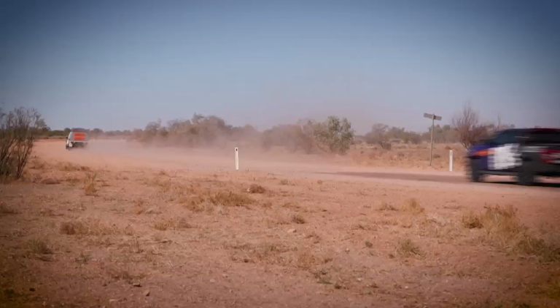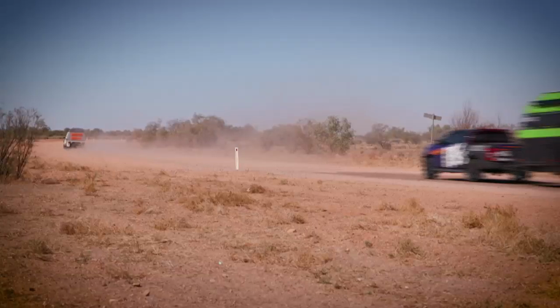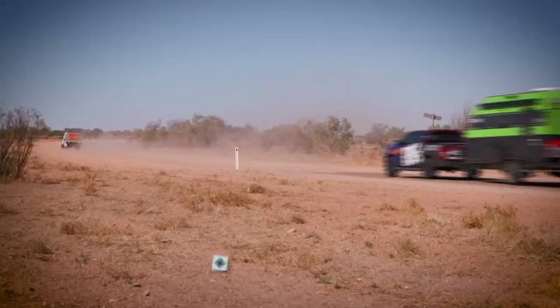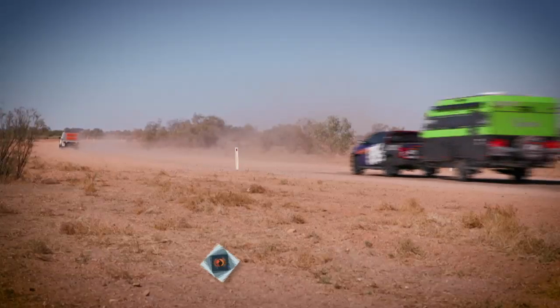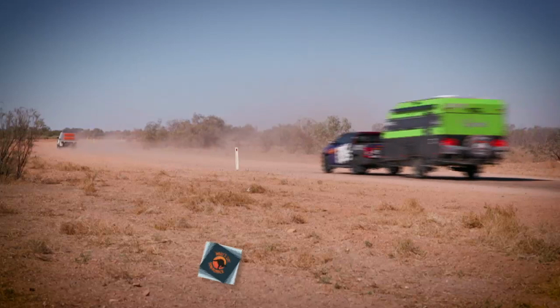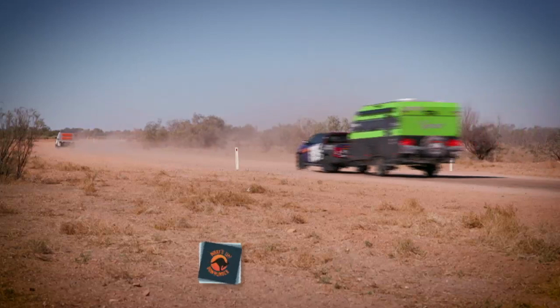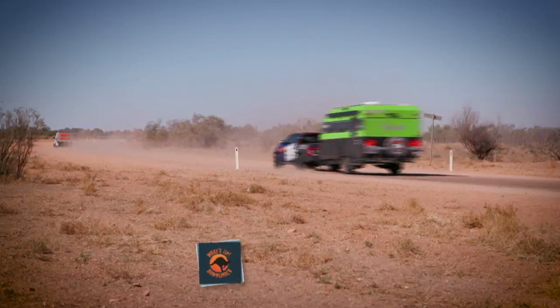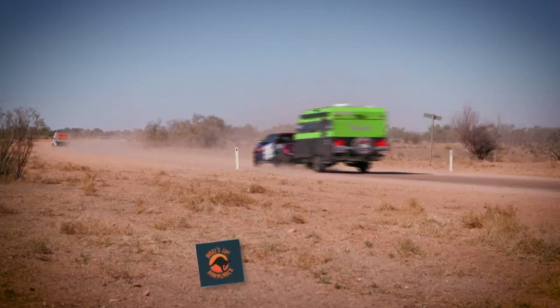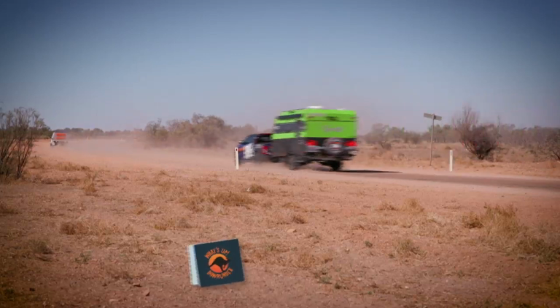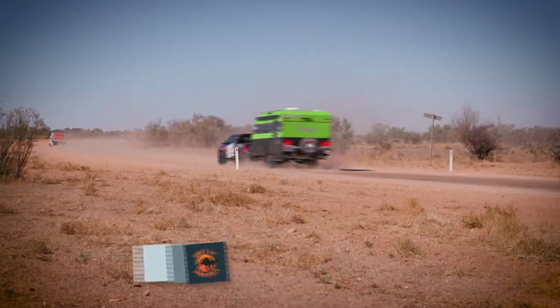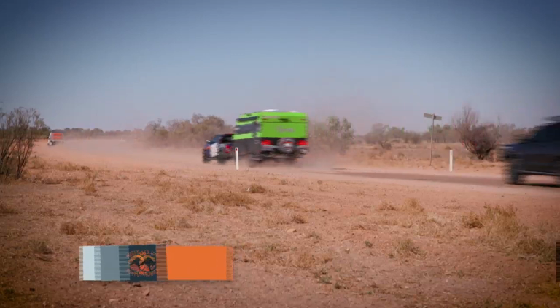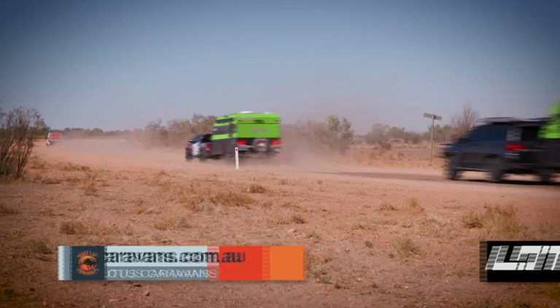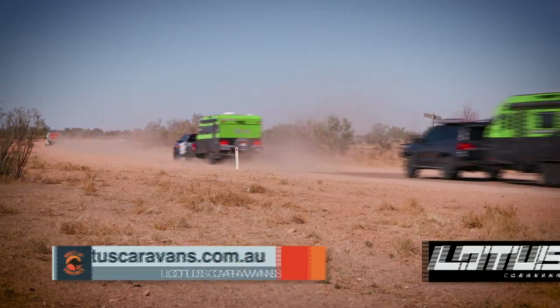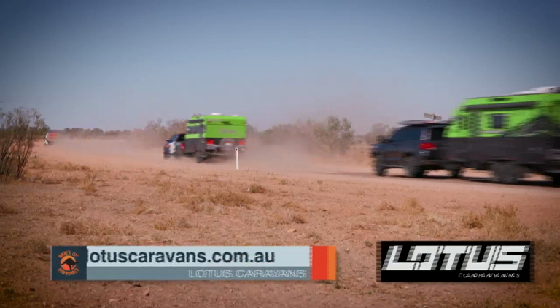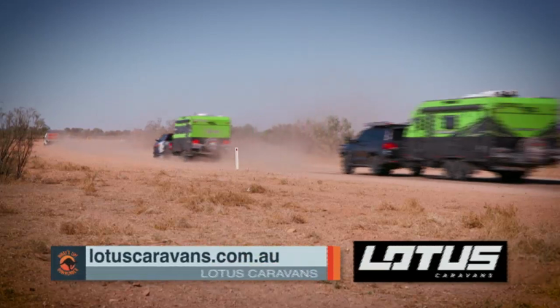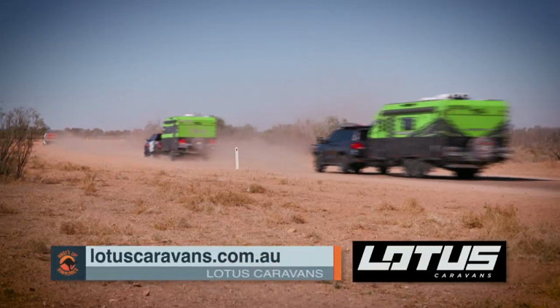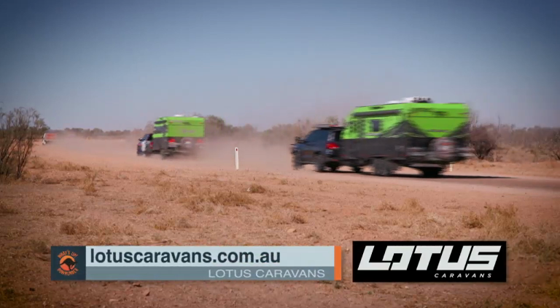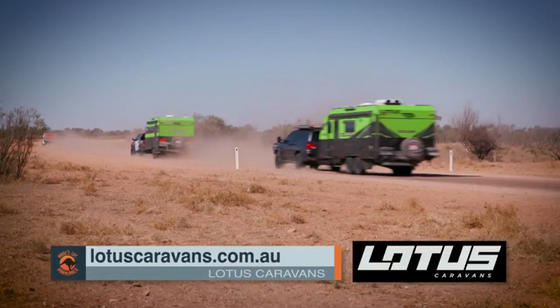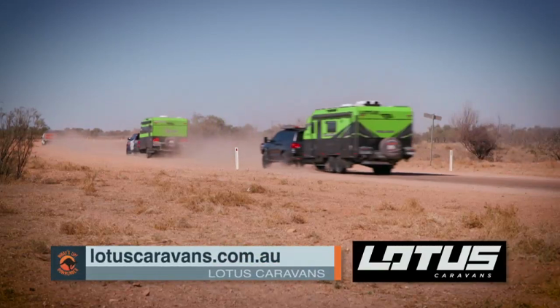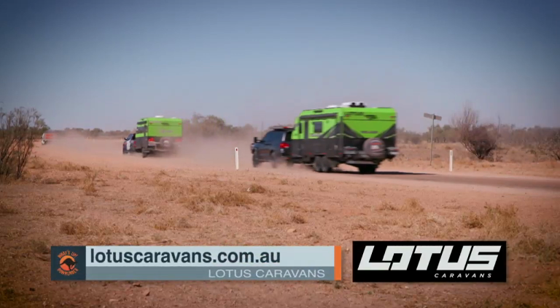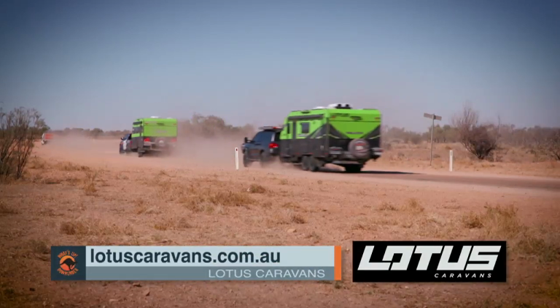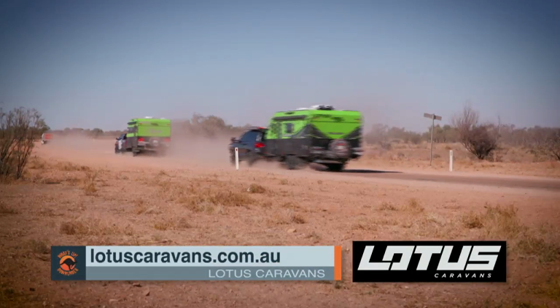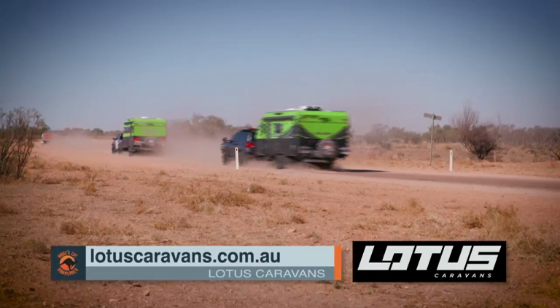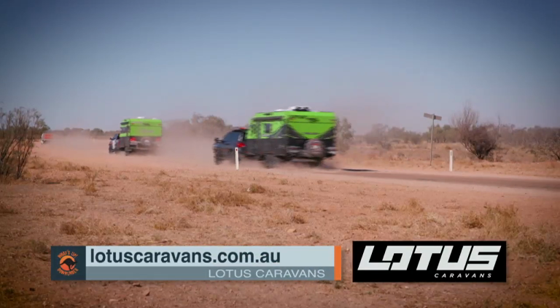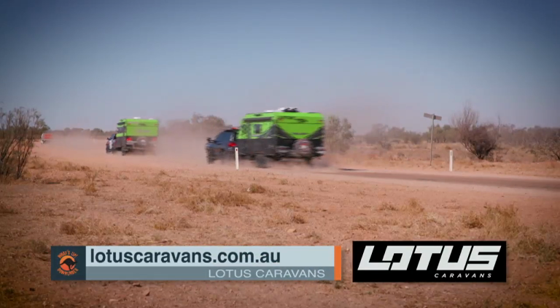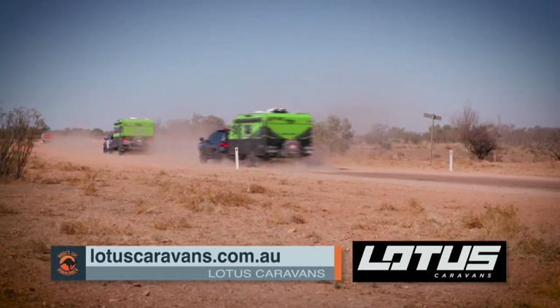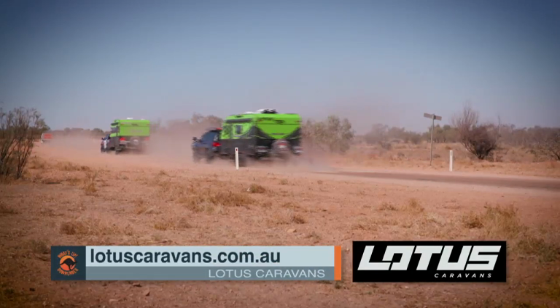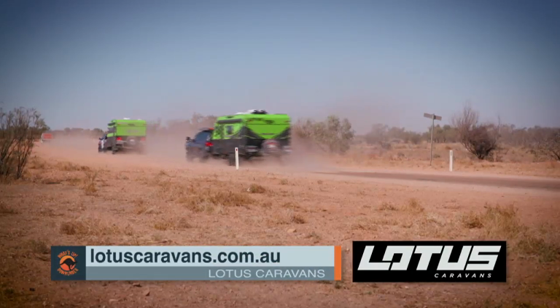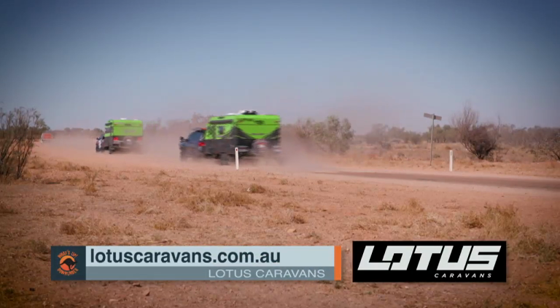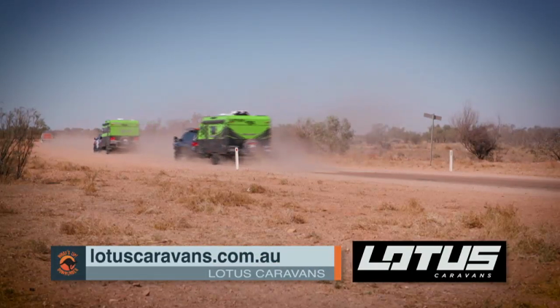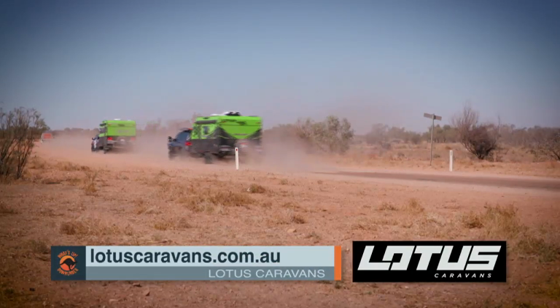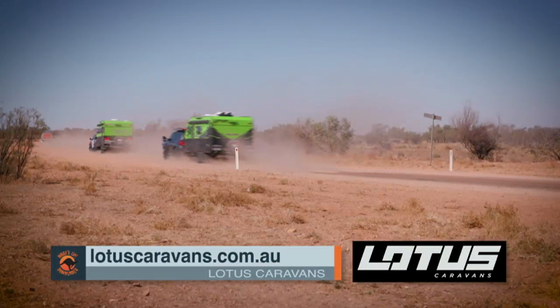You don't have to go off the grid to find out more — just log on to lotuscaravans.com.au.